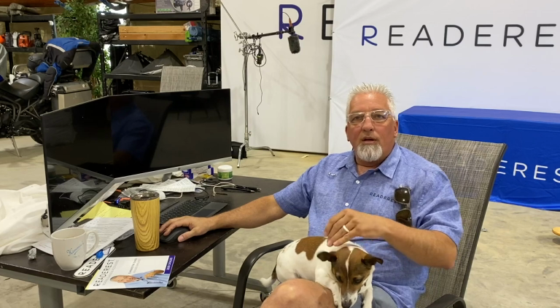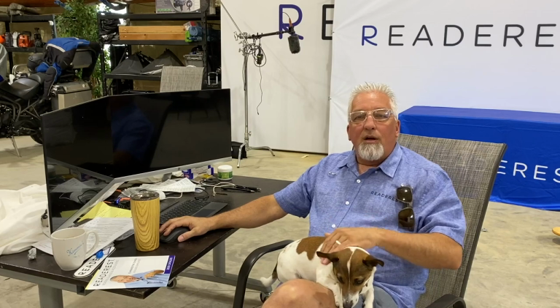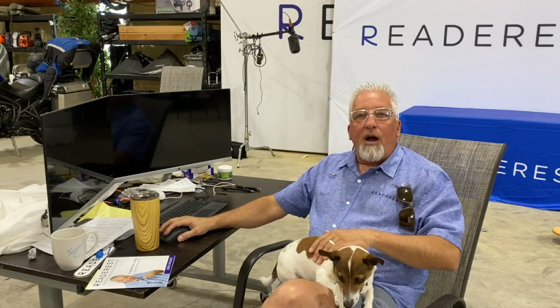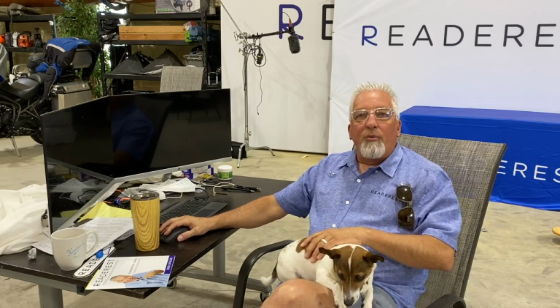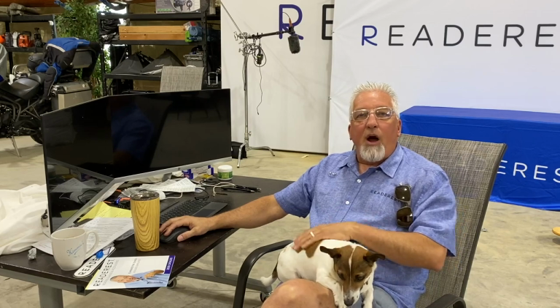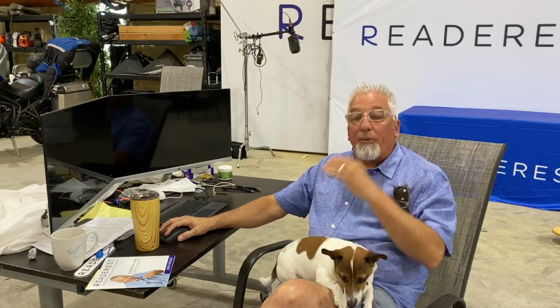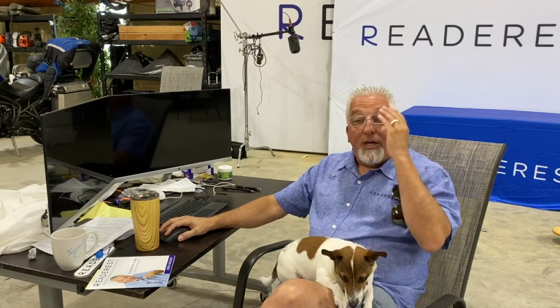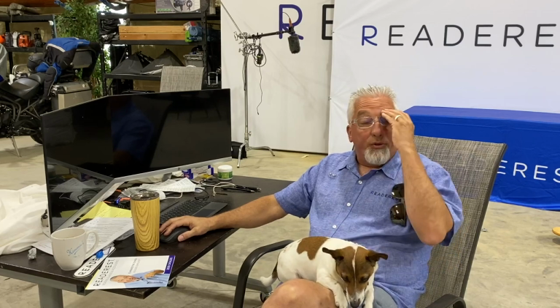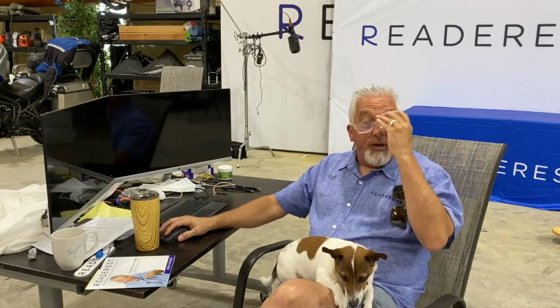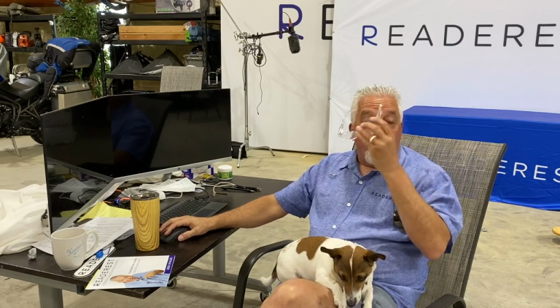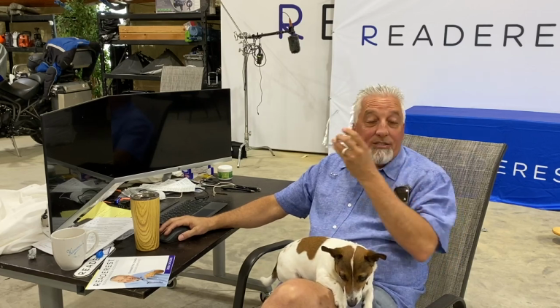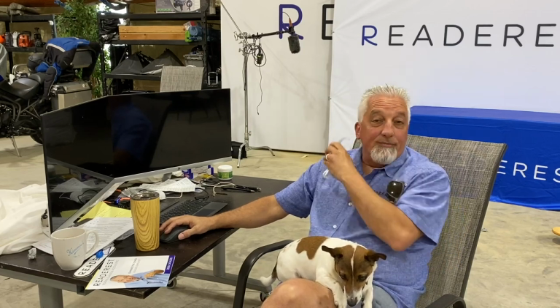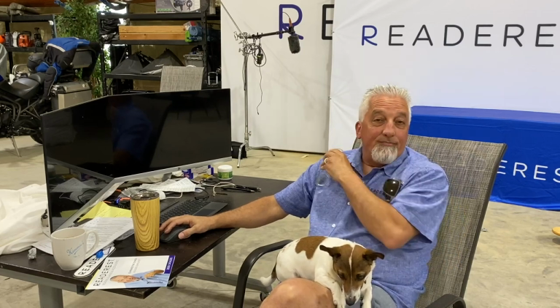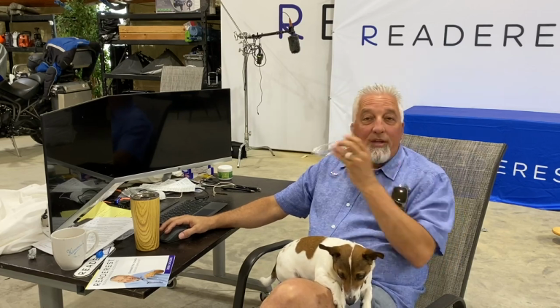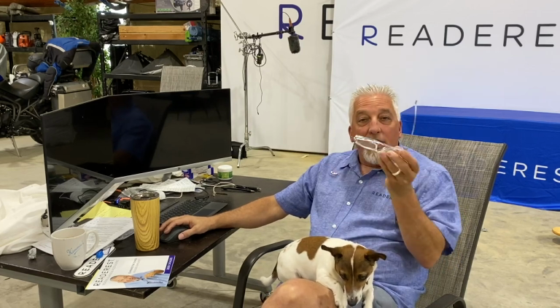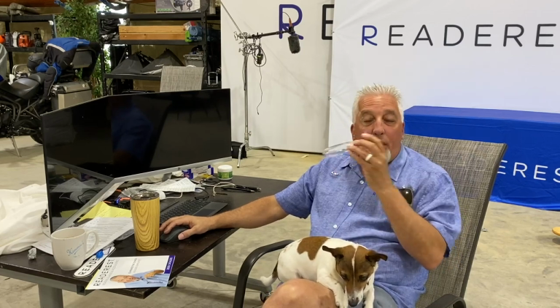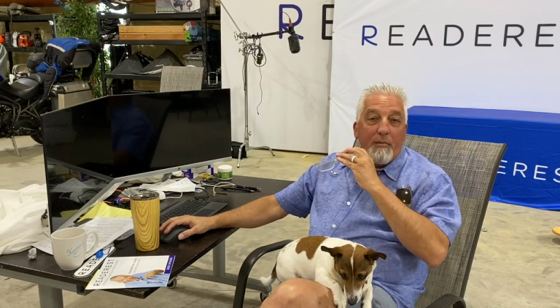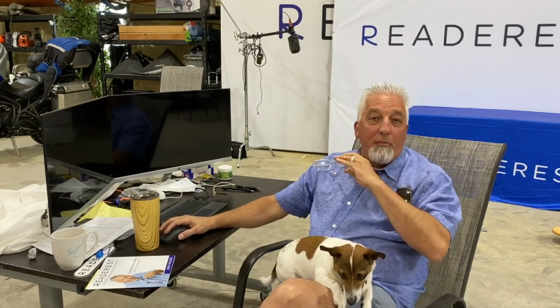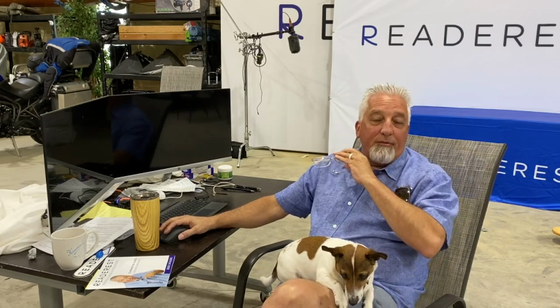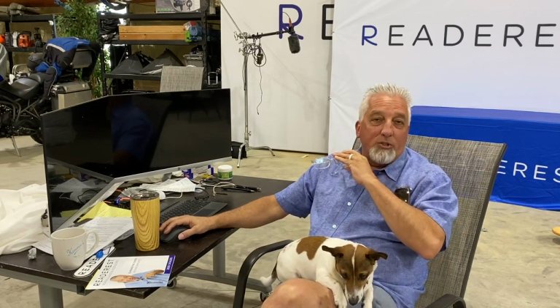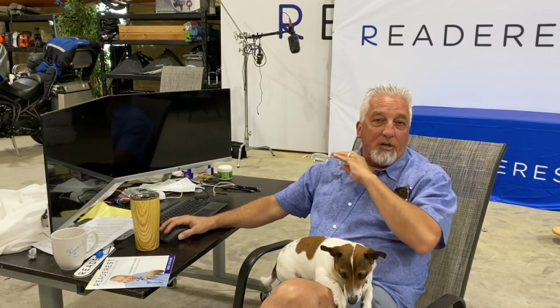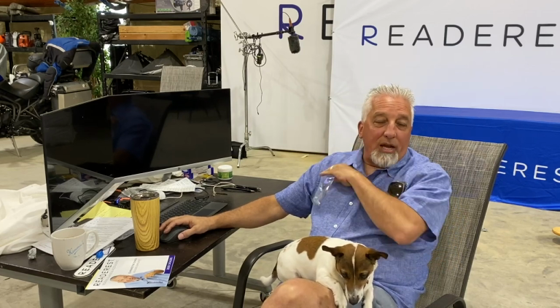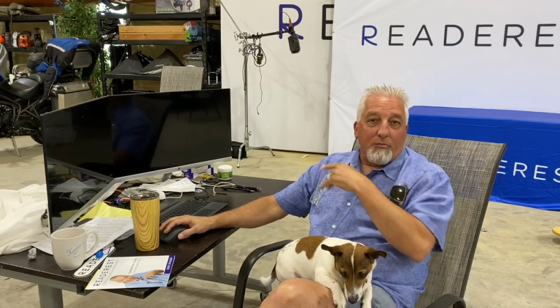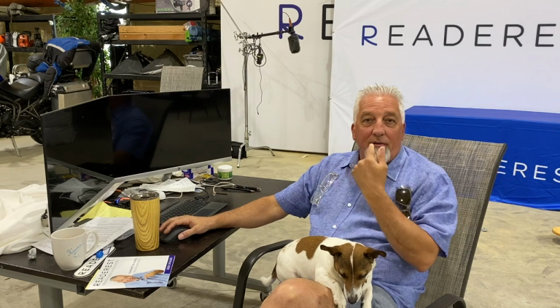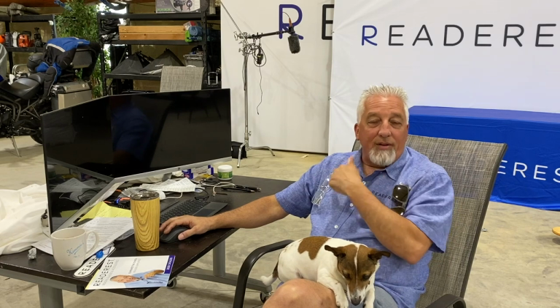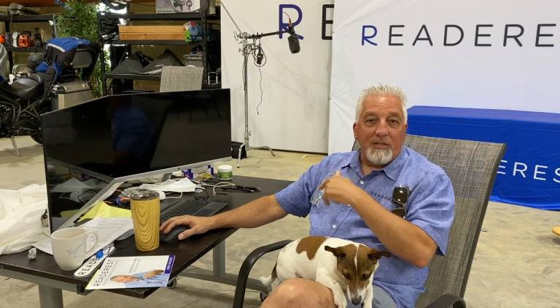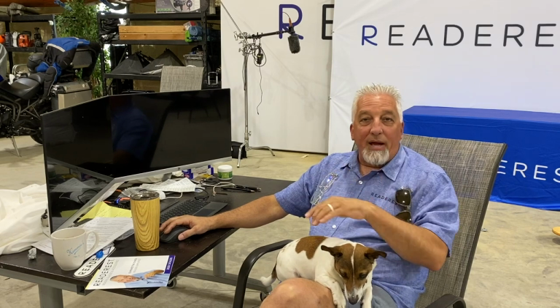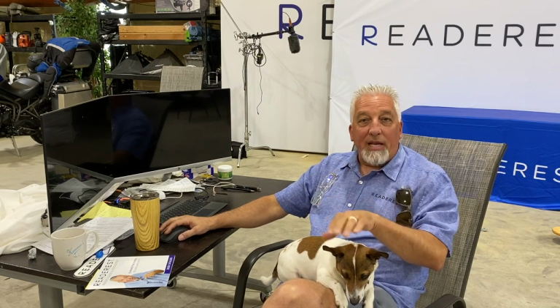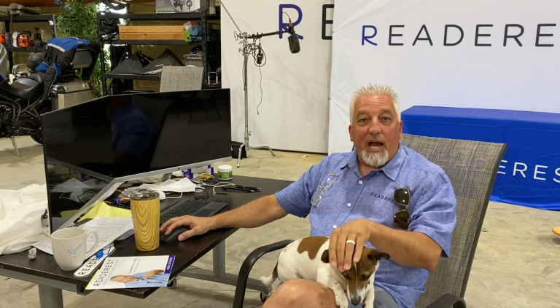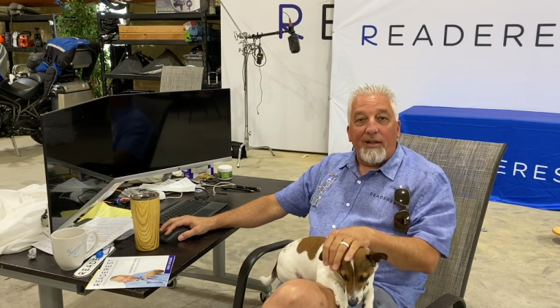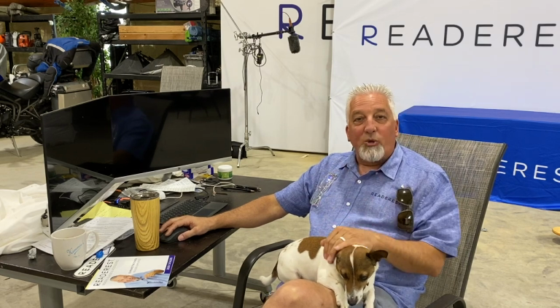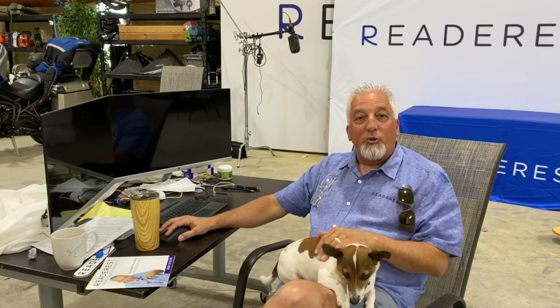Hi, Rick Hopper here with Read Arrest. You might remember me from Shark Tank with my famous magnetic eyeglass holder.